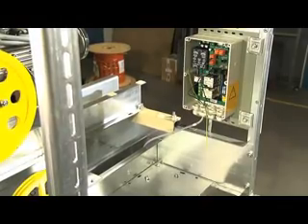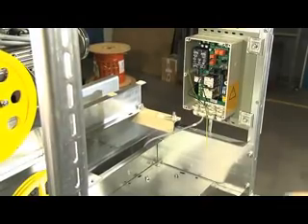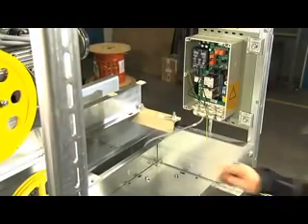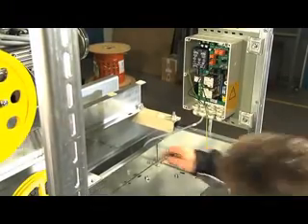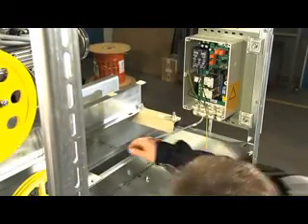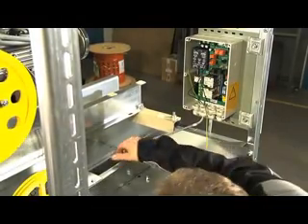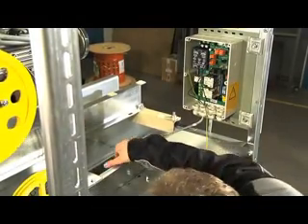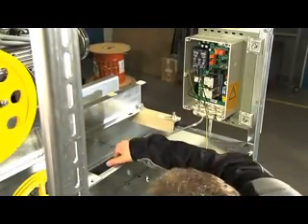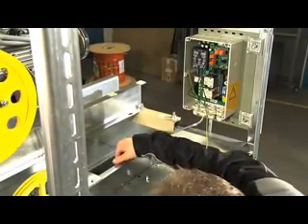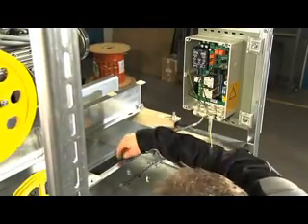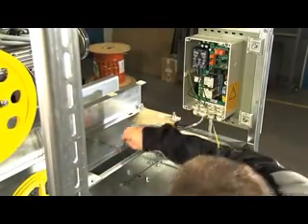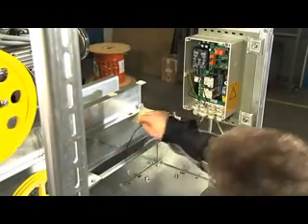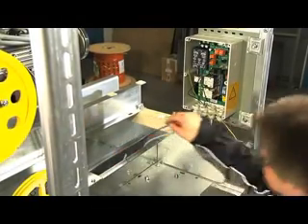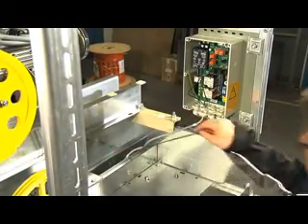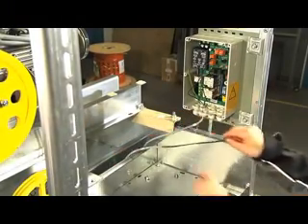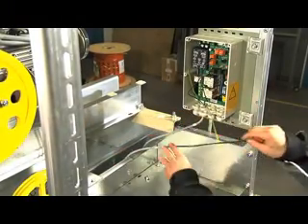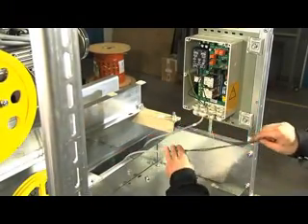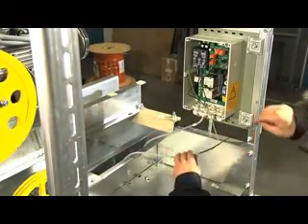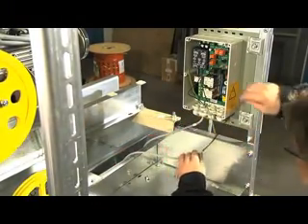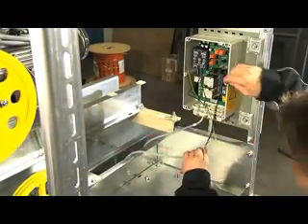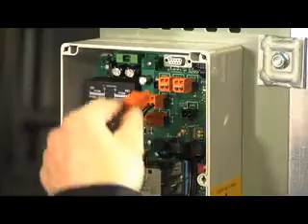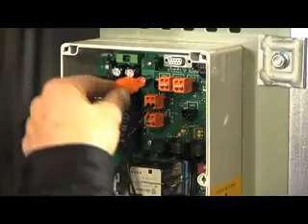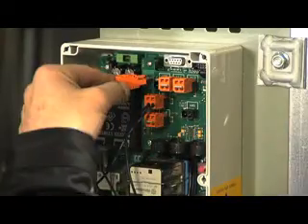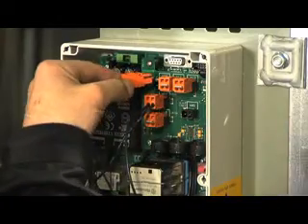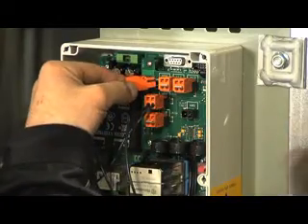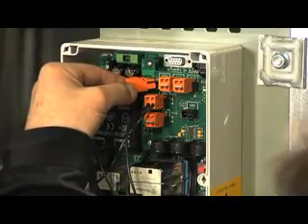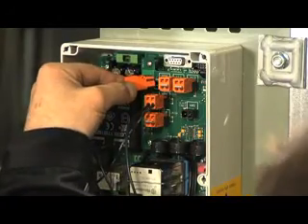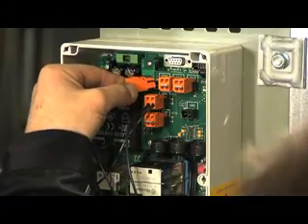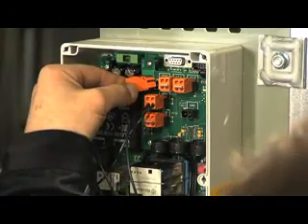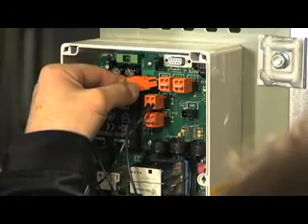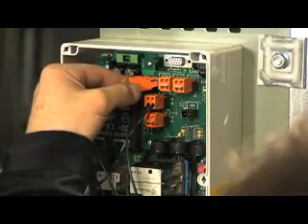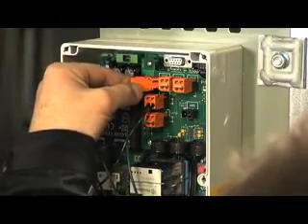The stop switch, cable W3, needs to be connected to plug X07.